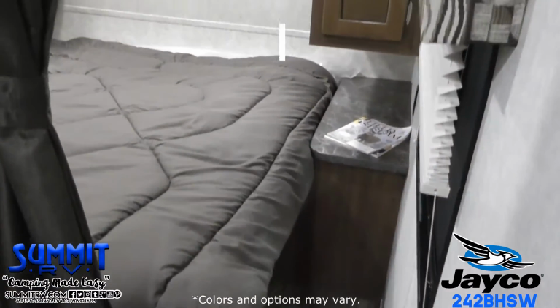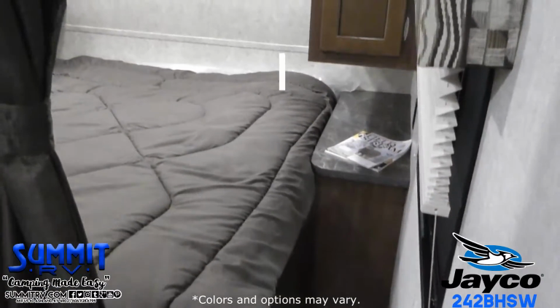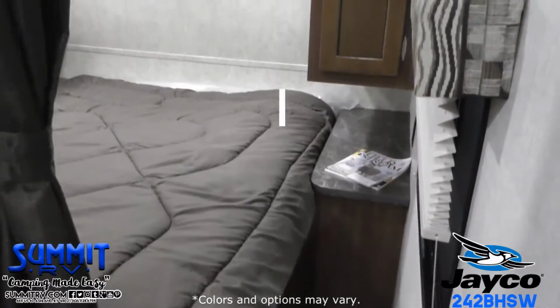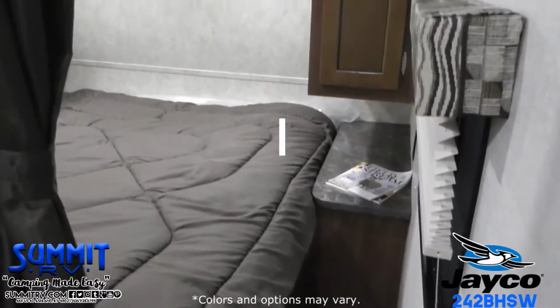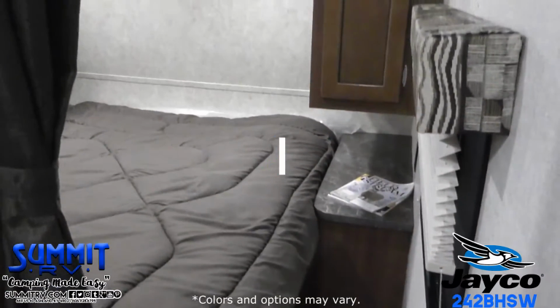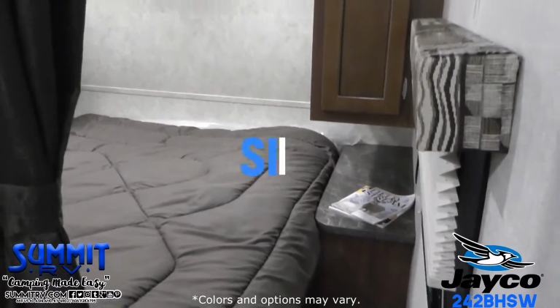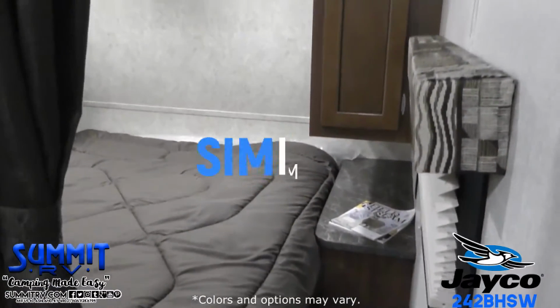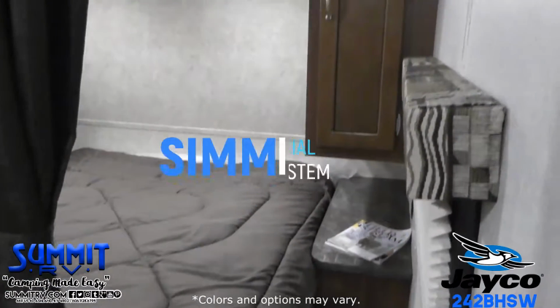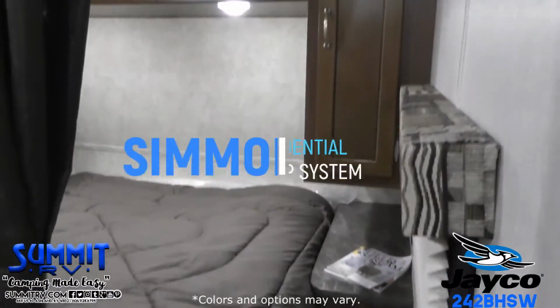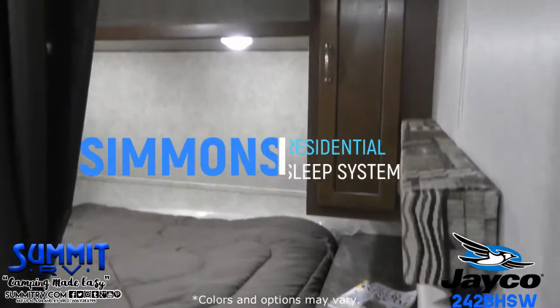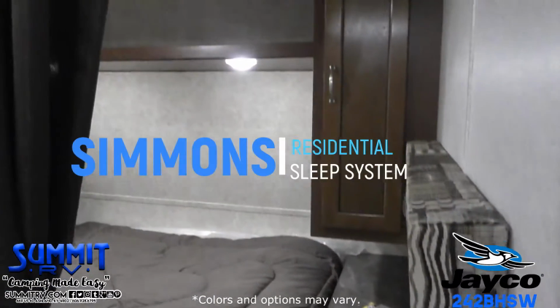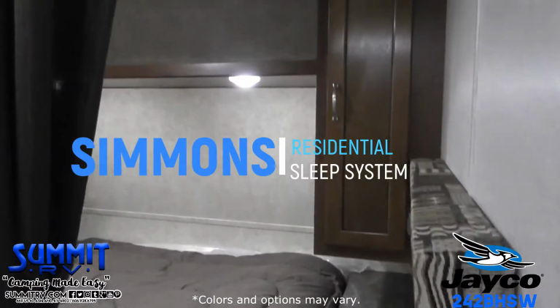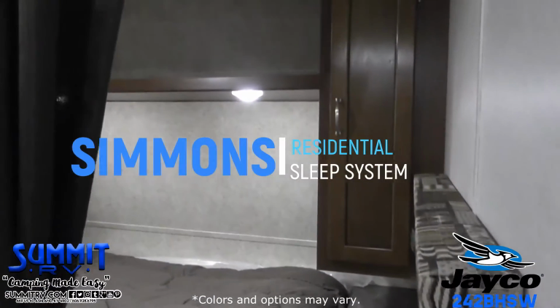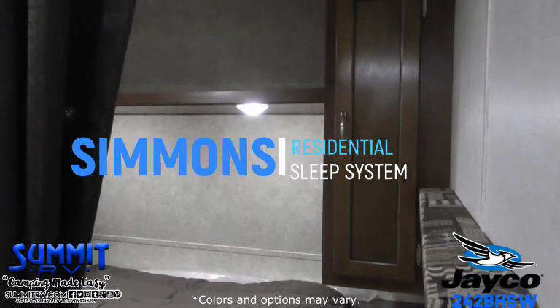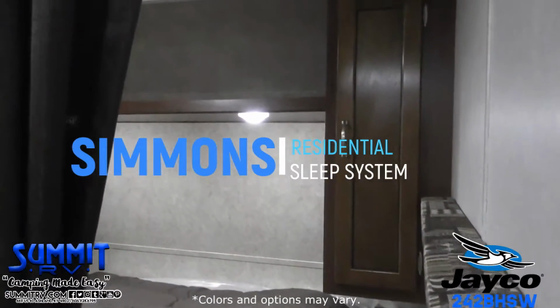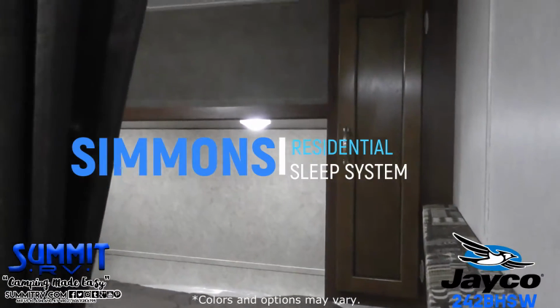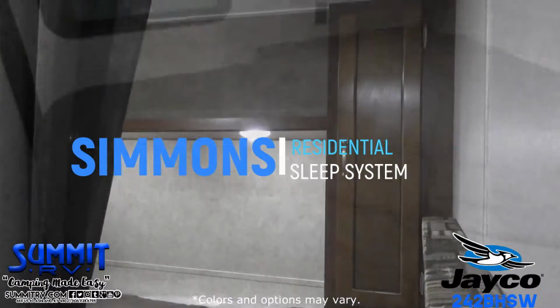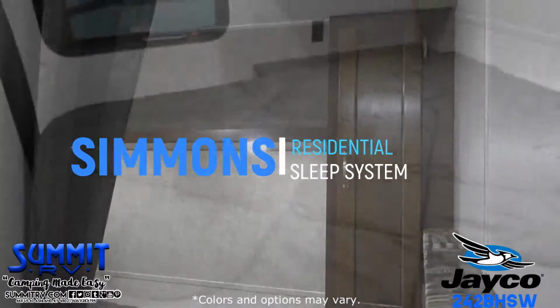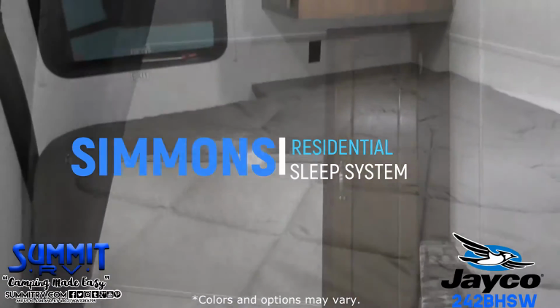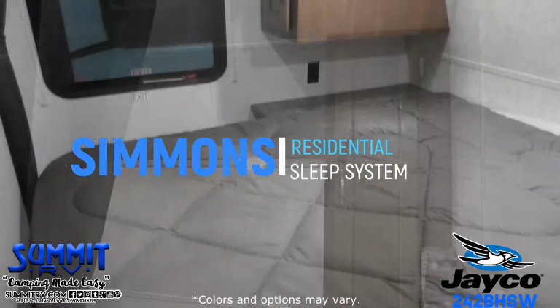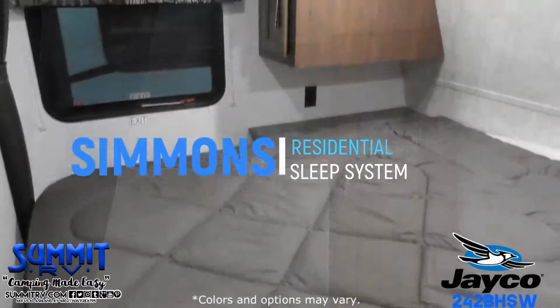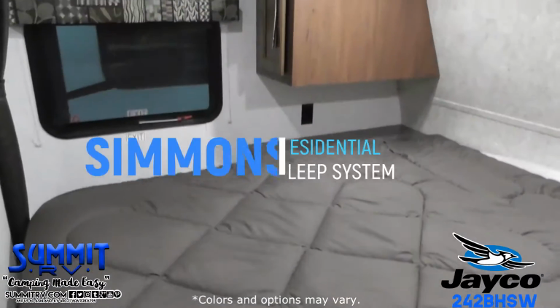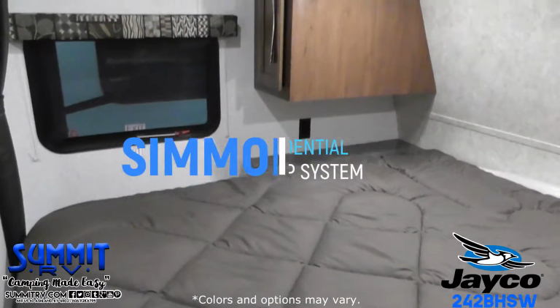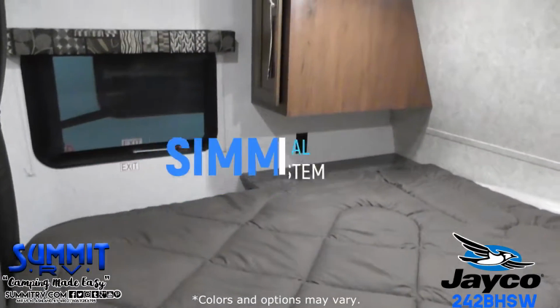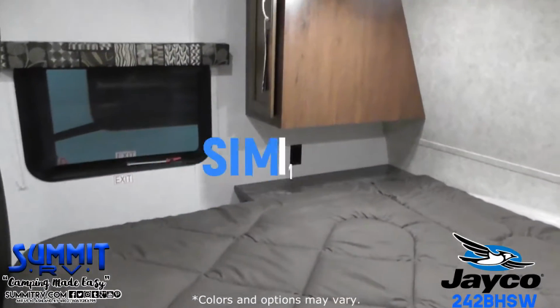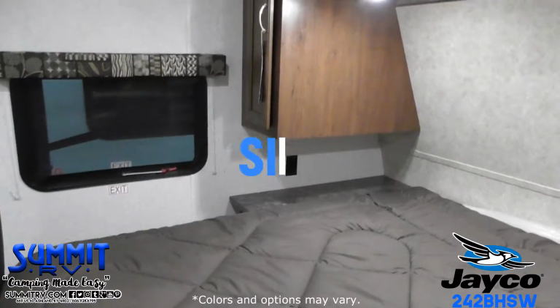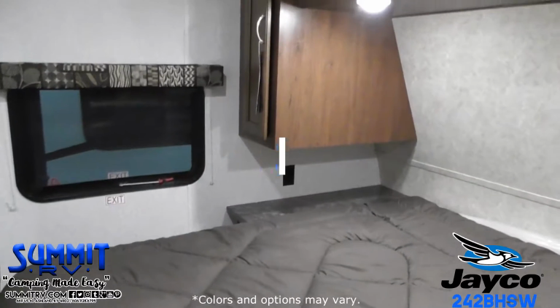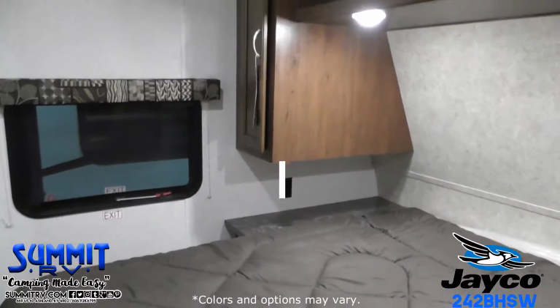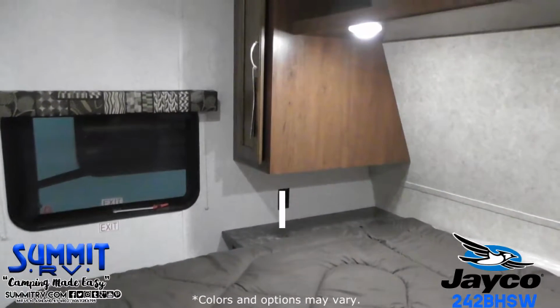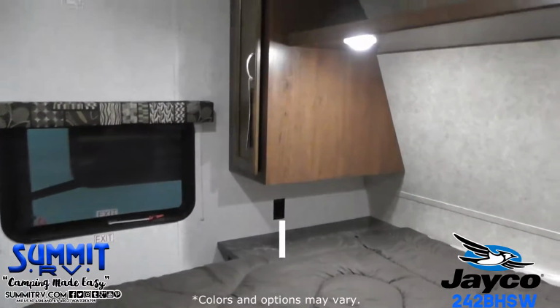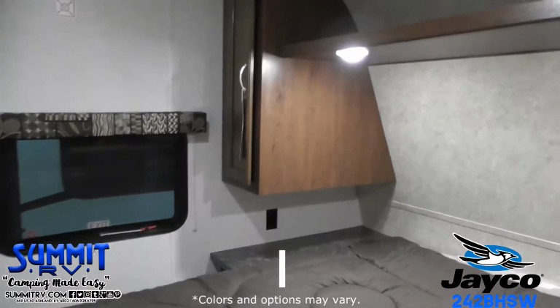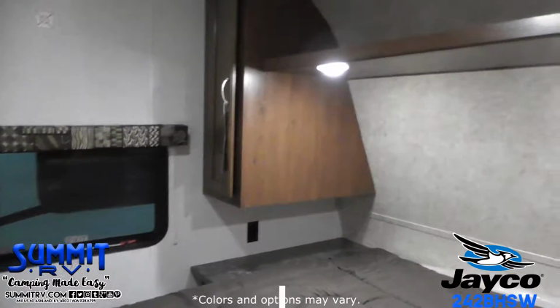The front bedroom has a Simmons residential queen bed with storage underneath, two wardrobes, and a shelf.